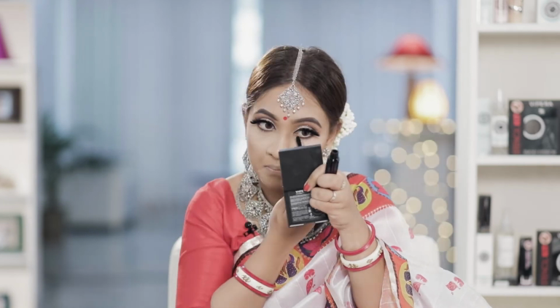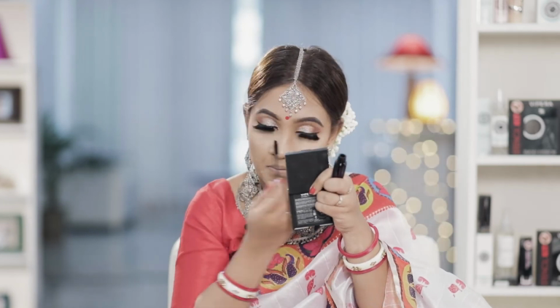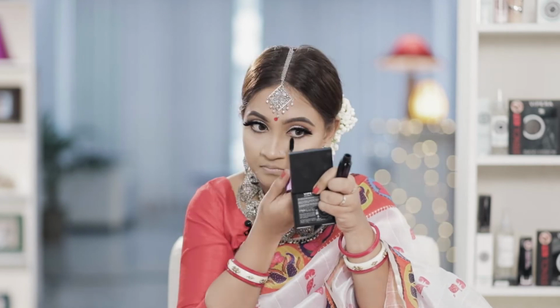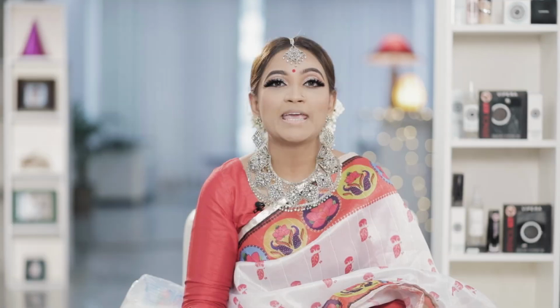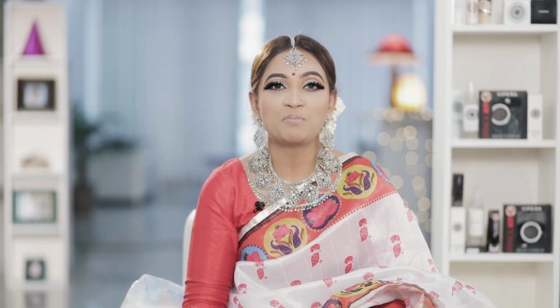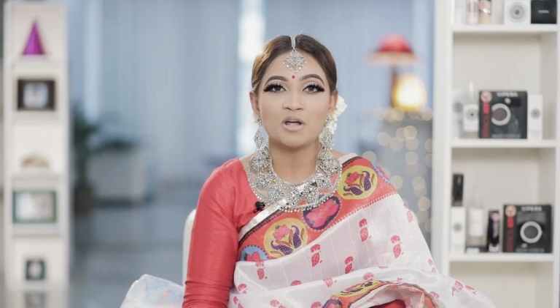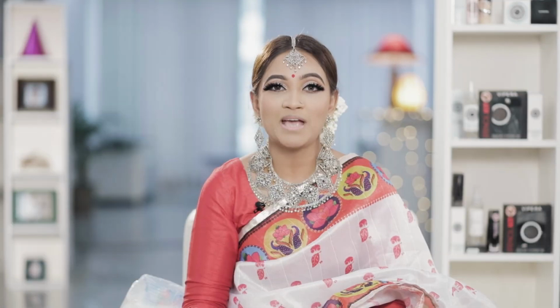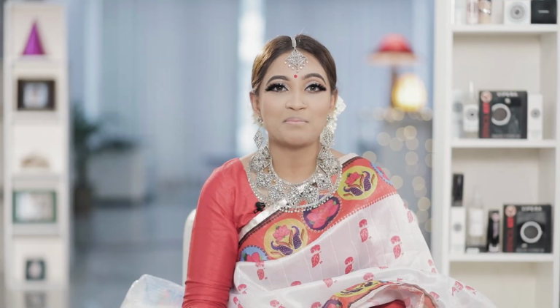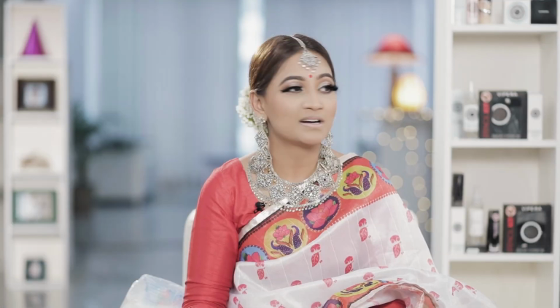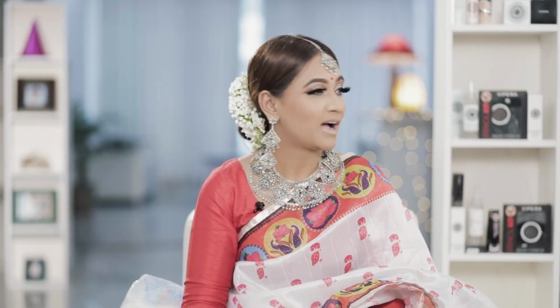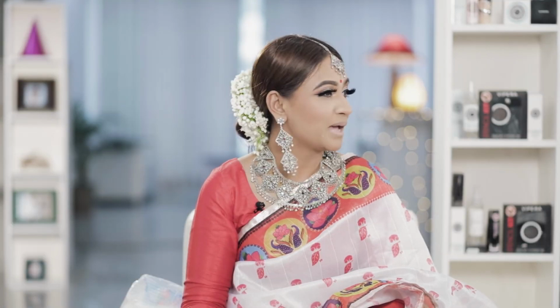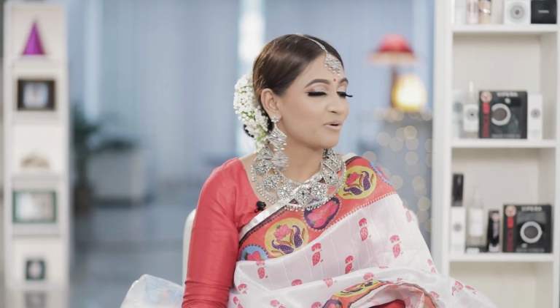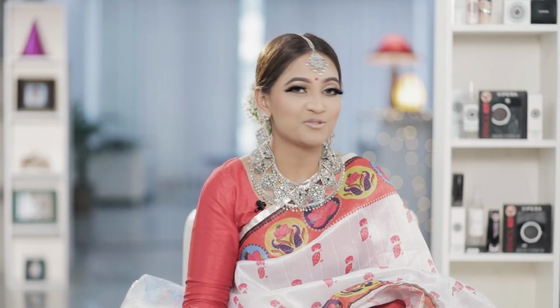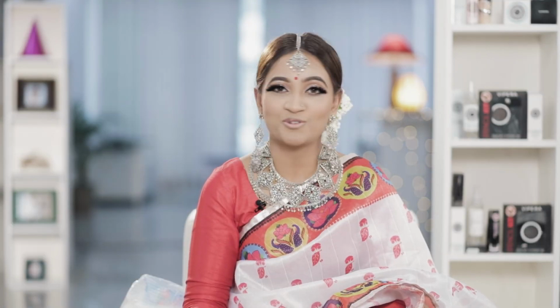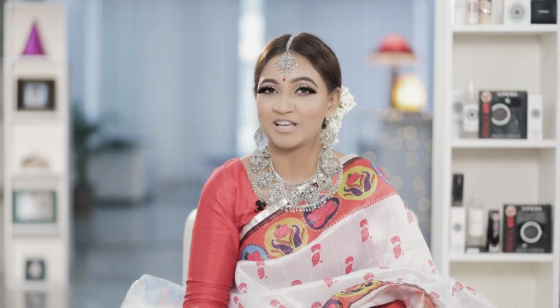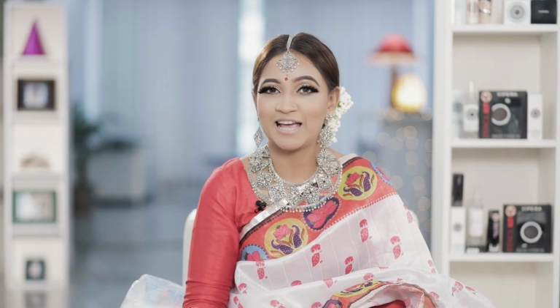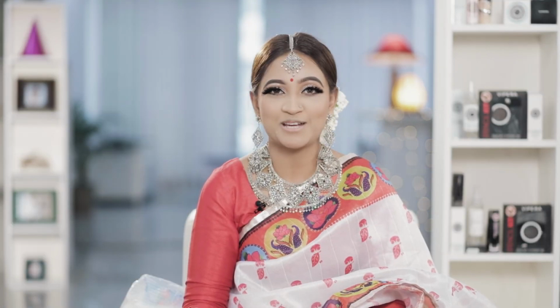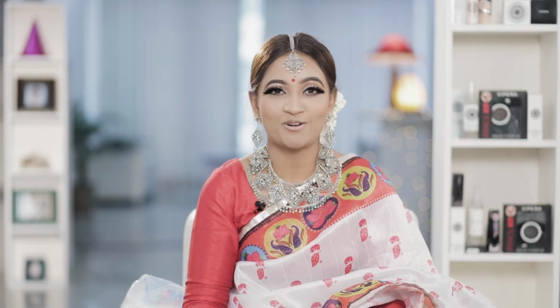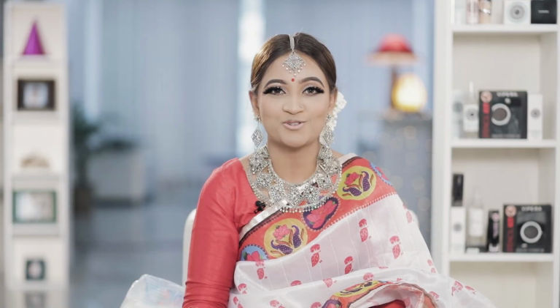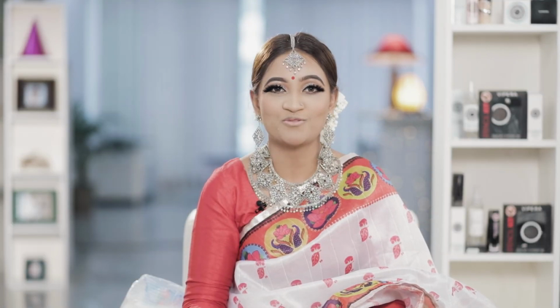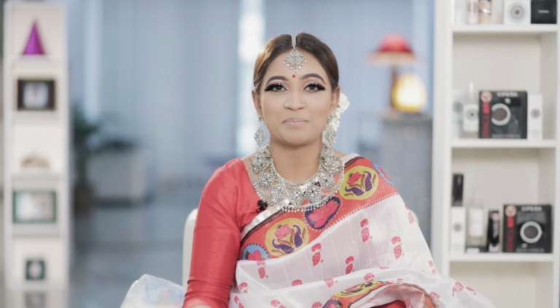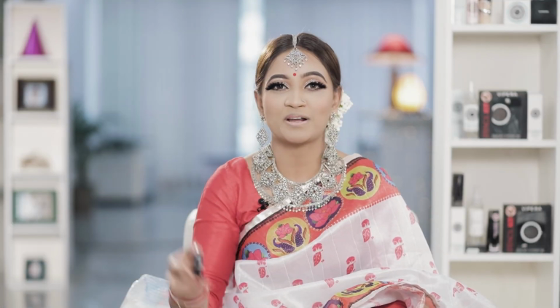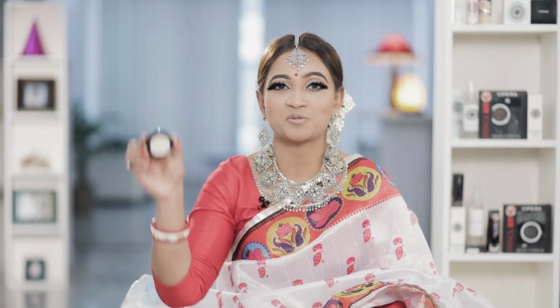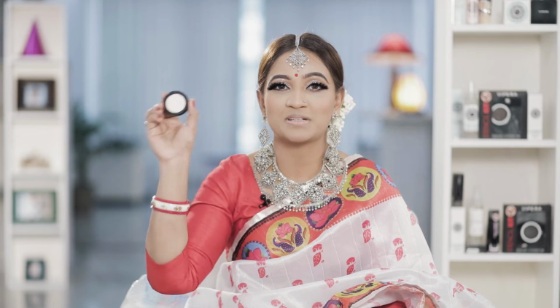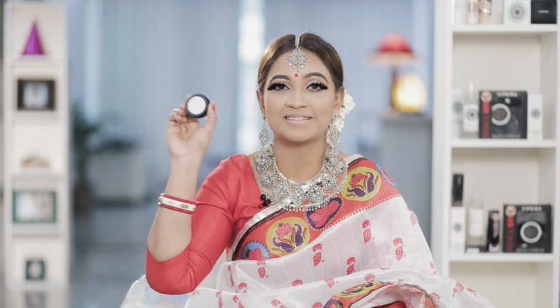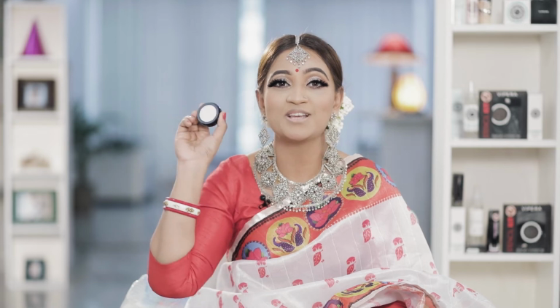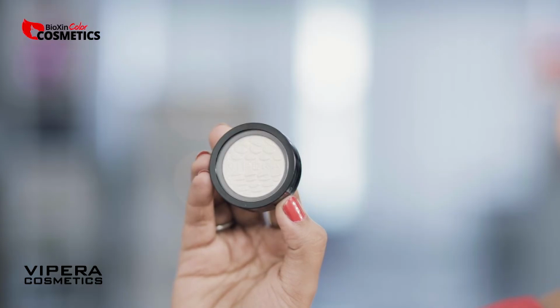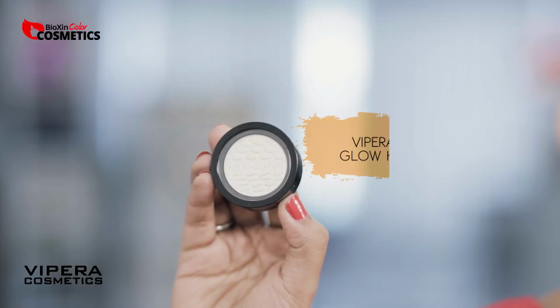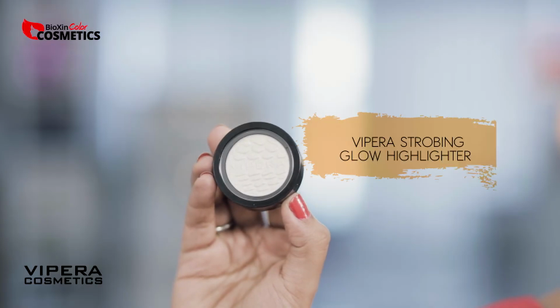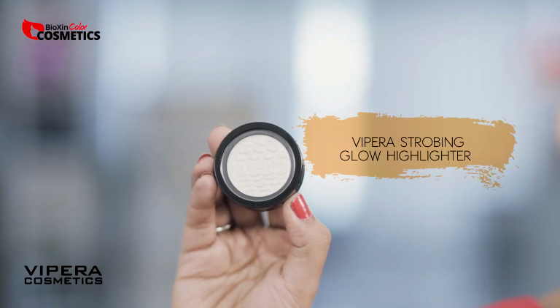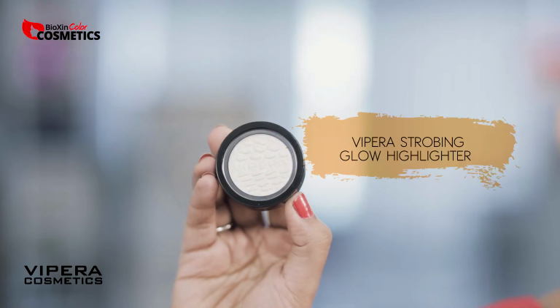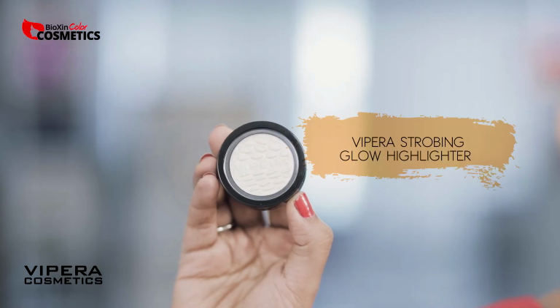And I will highlight our high points with Vipera Cosmetics Strobing Glow Highlight.